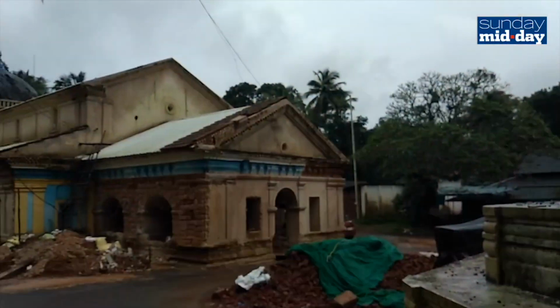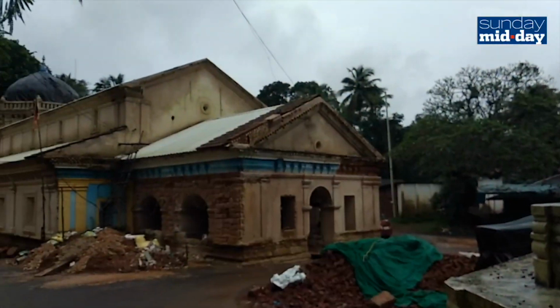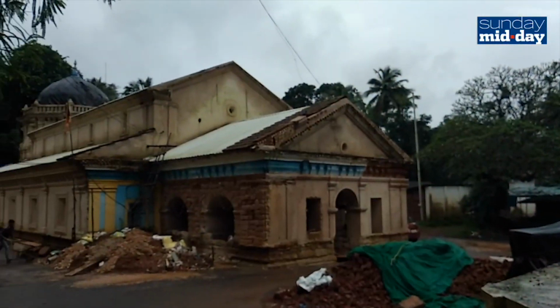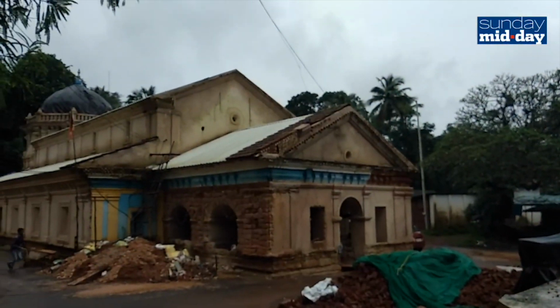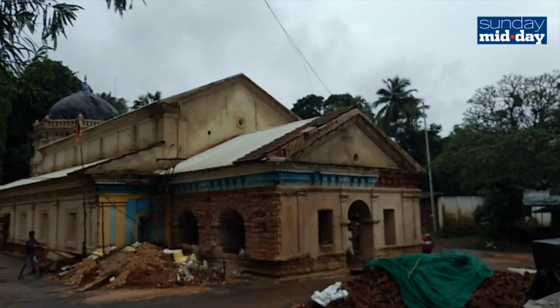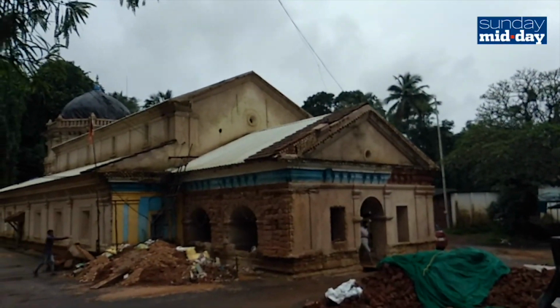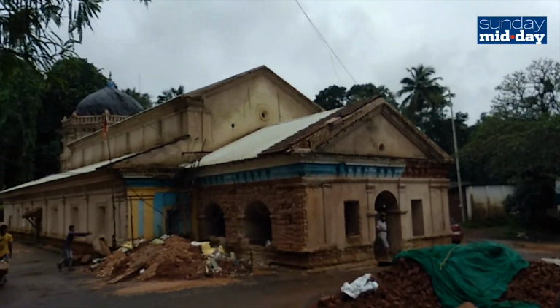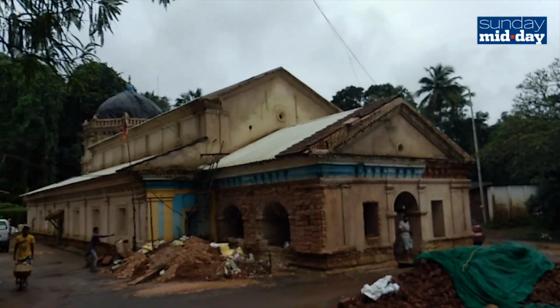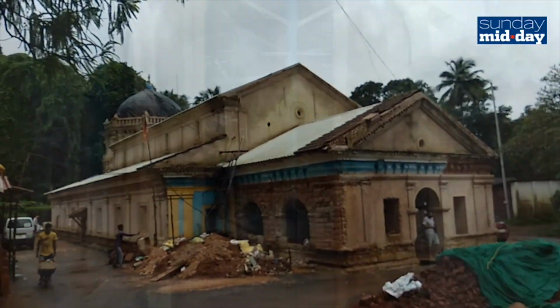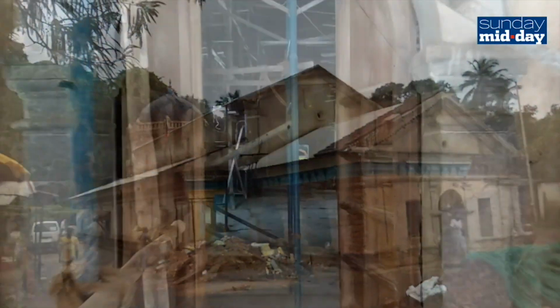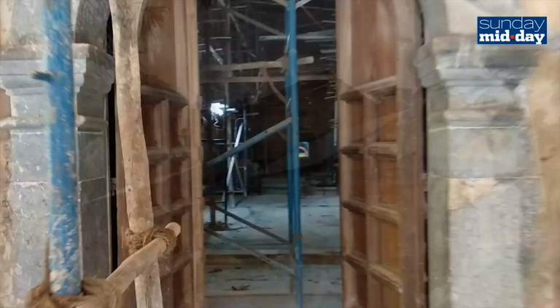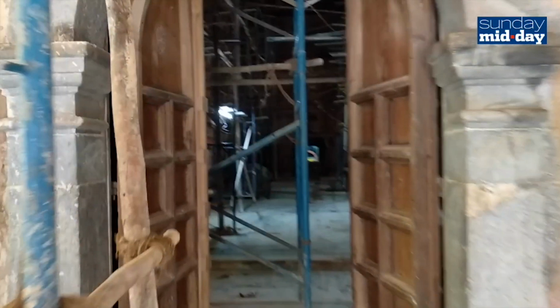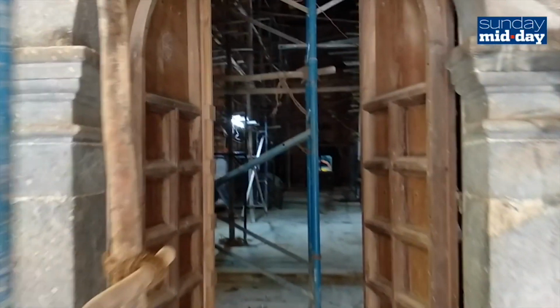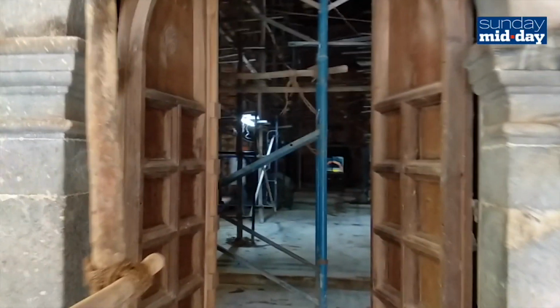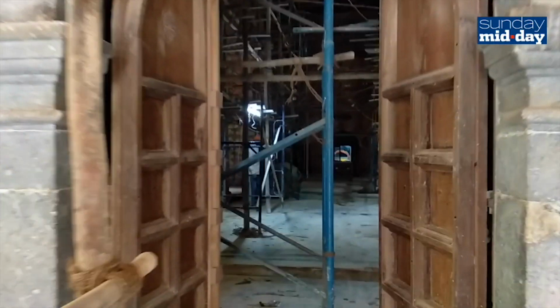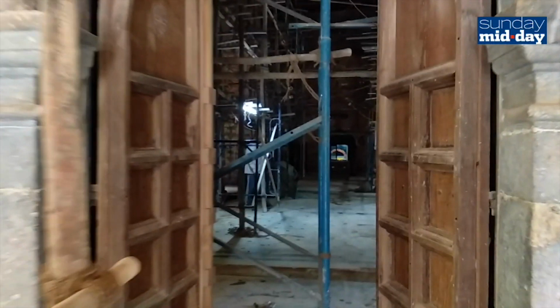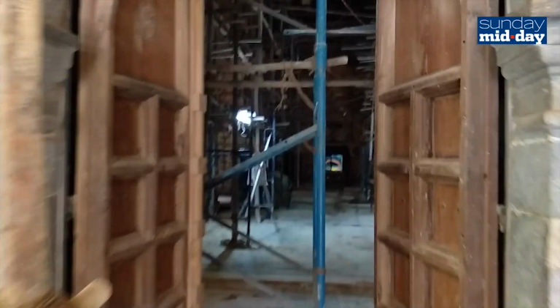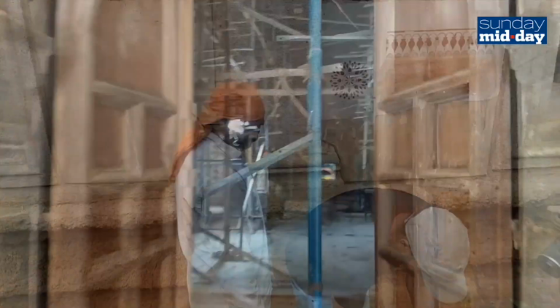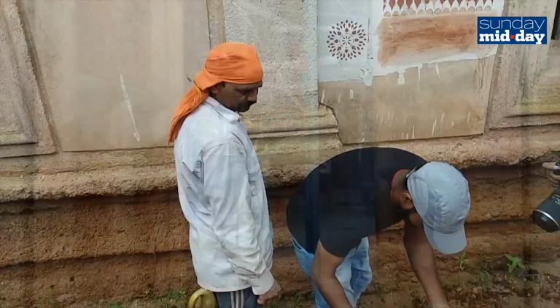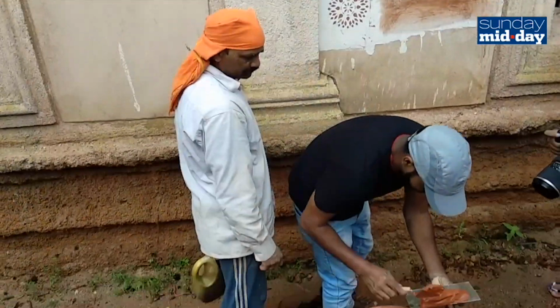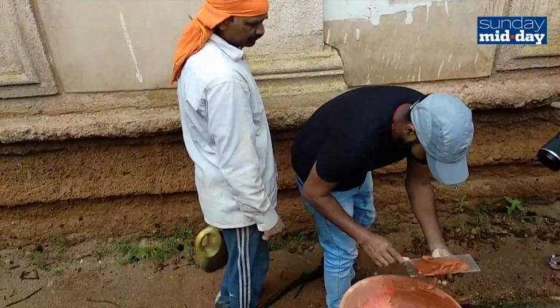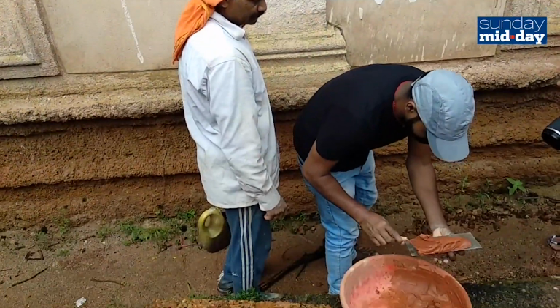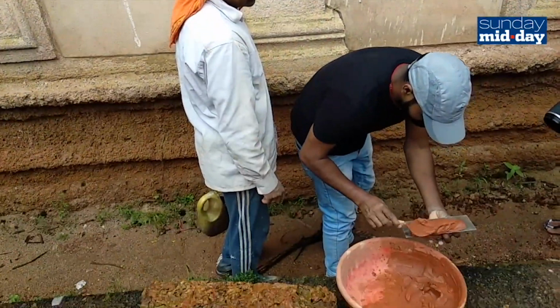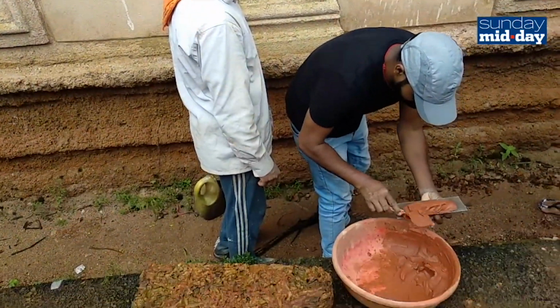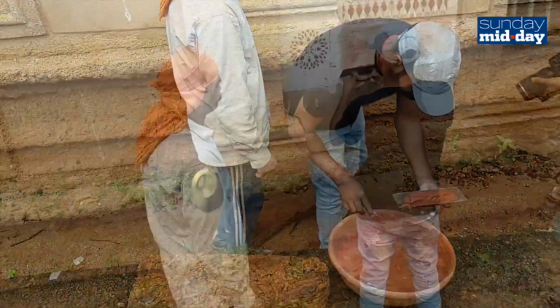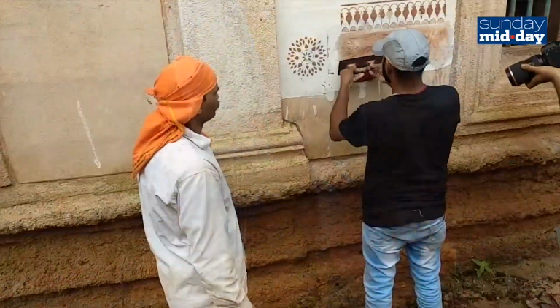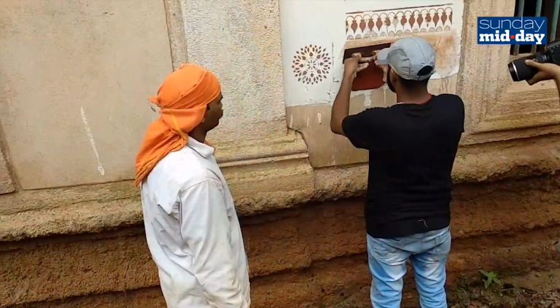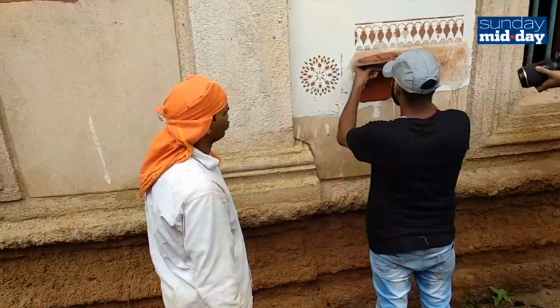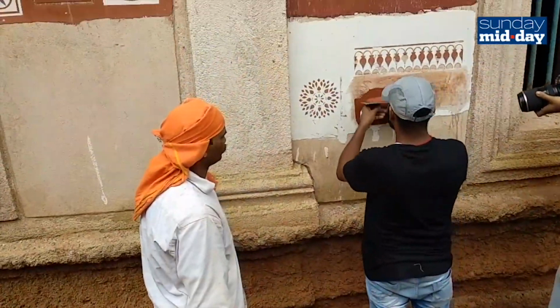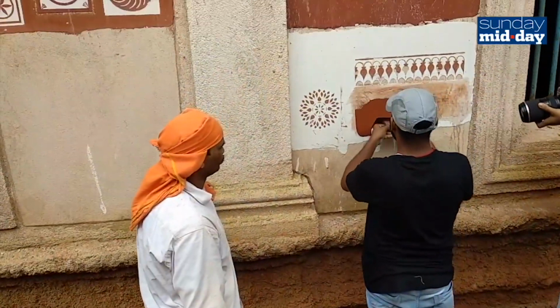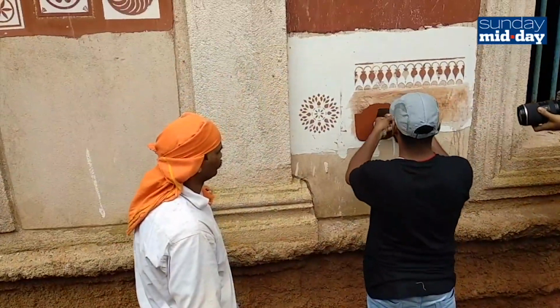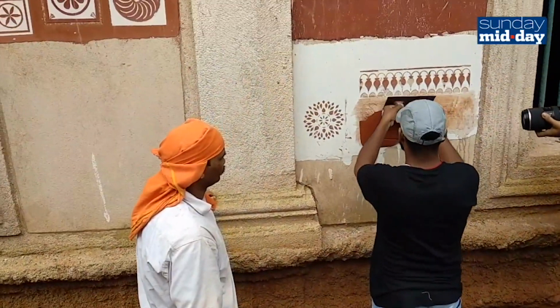Apart from restoring the structure itself, the archaeological department is also working to revive structures in its vicinity.